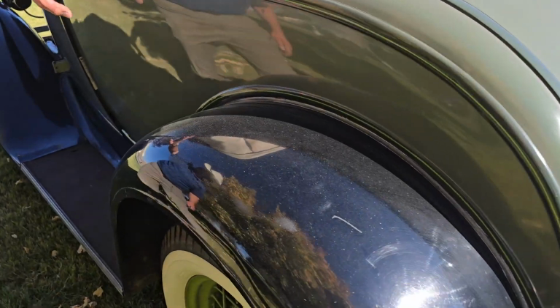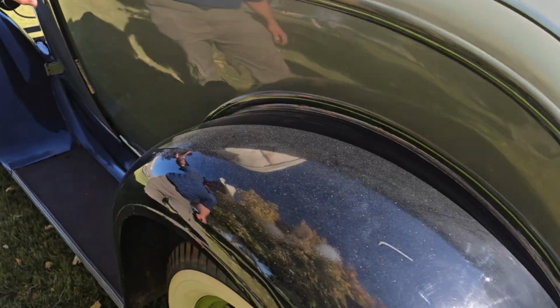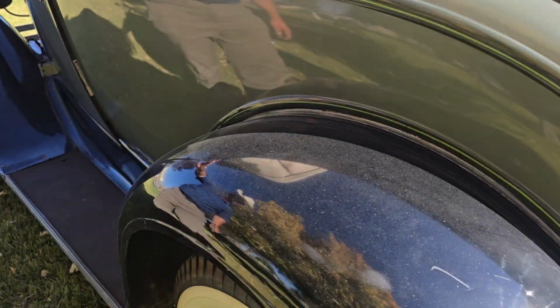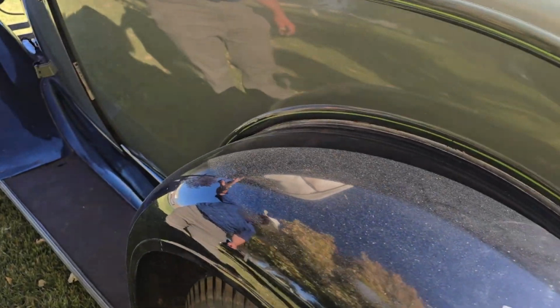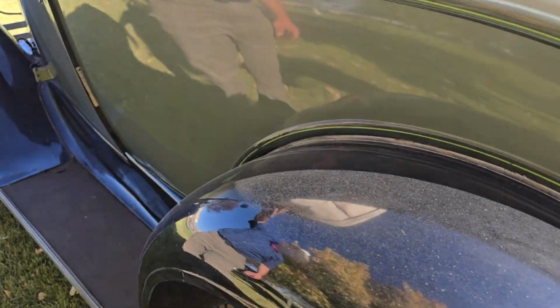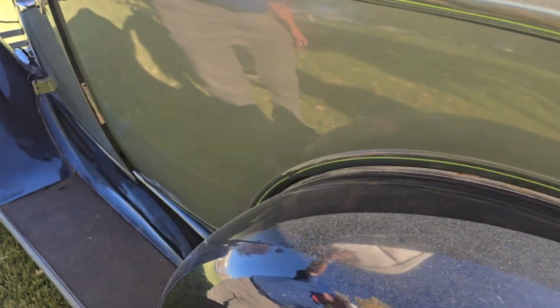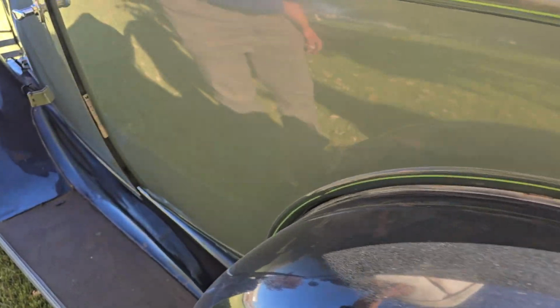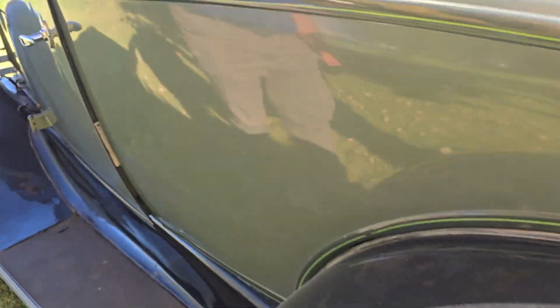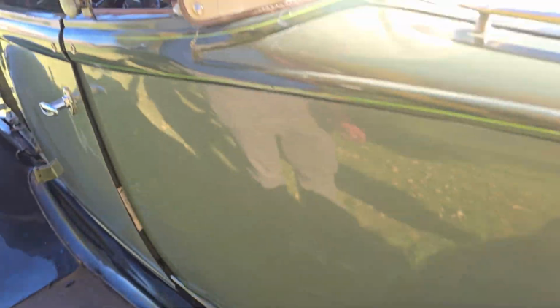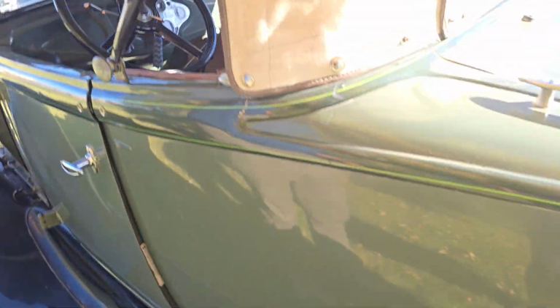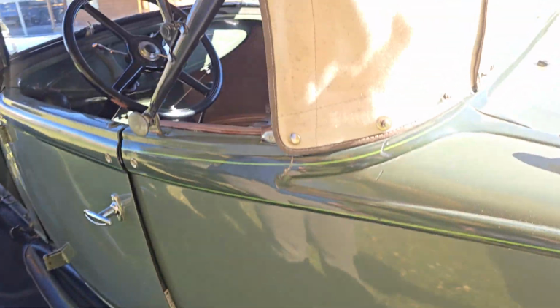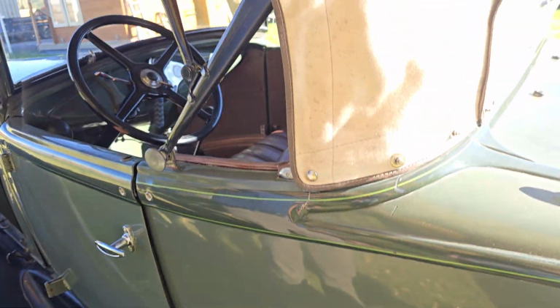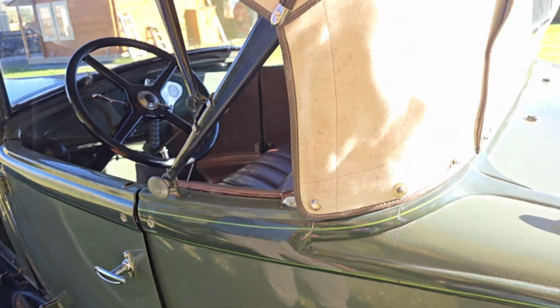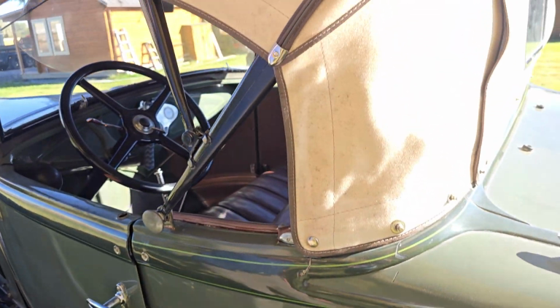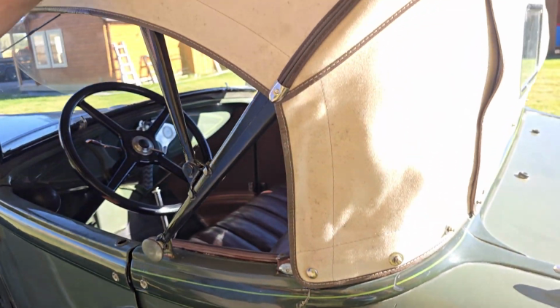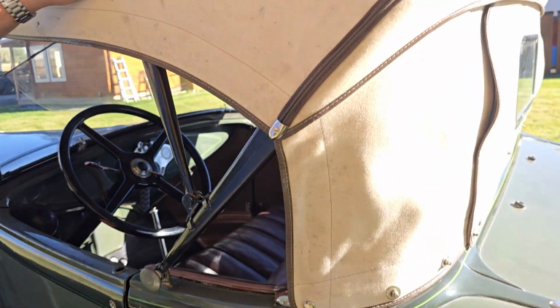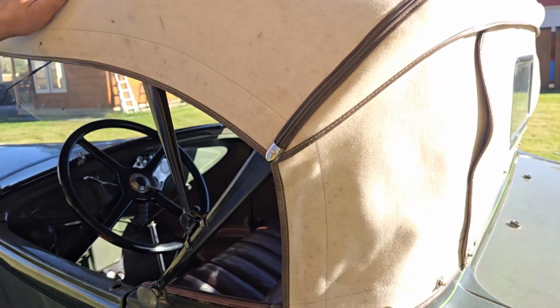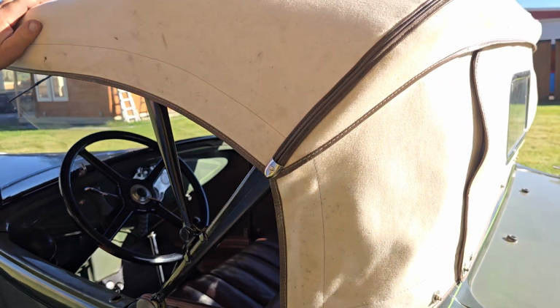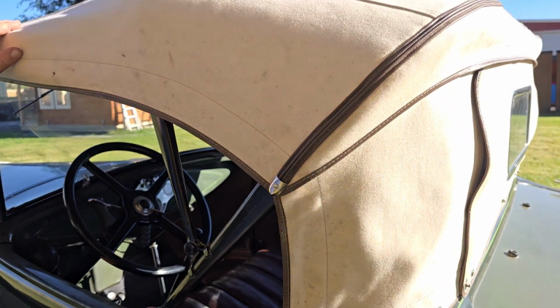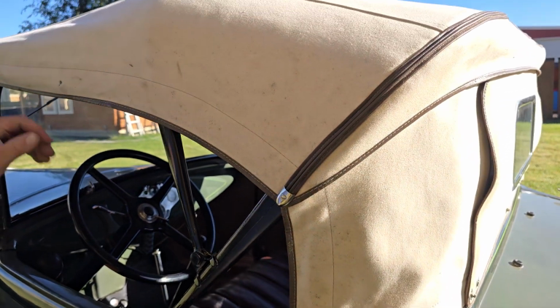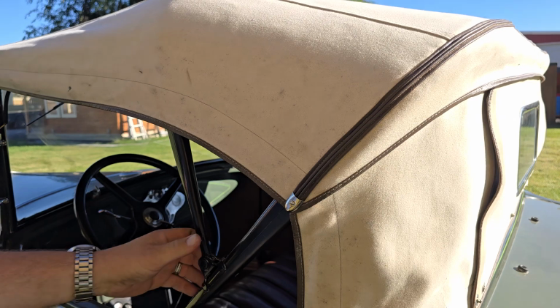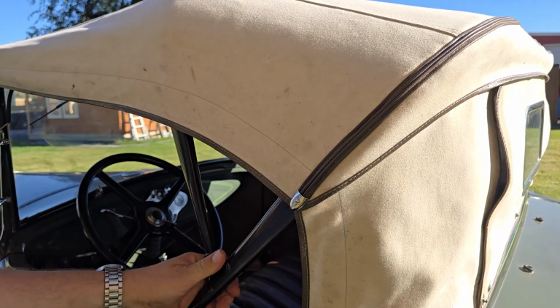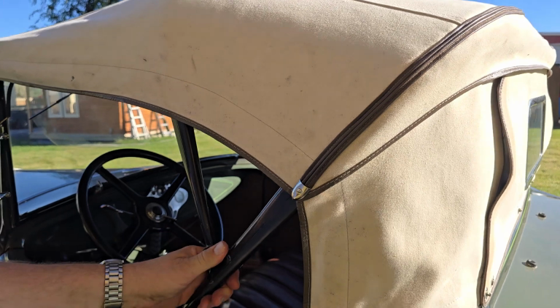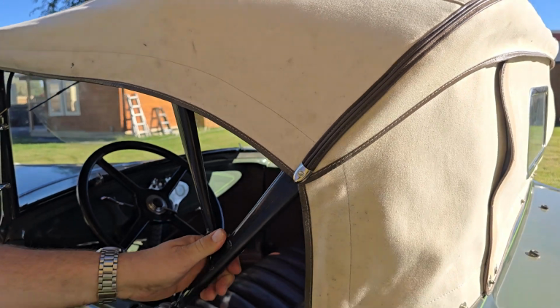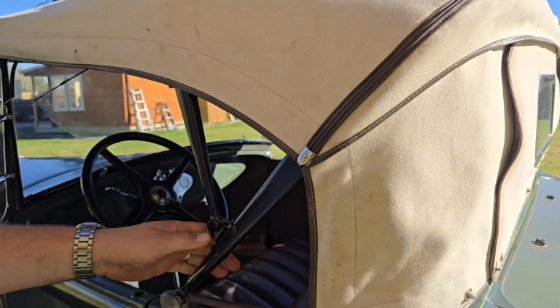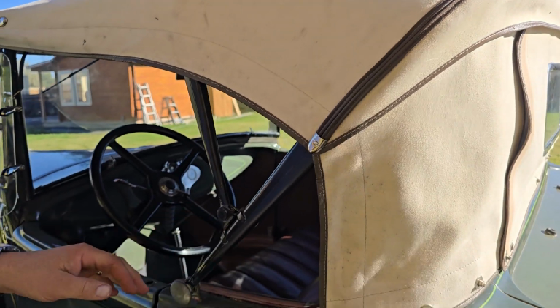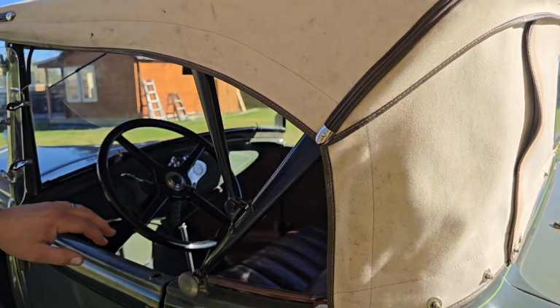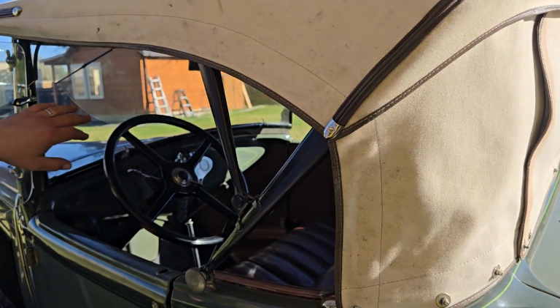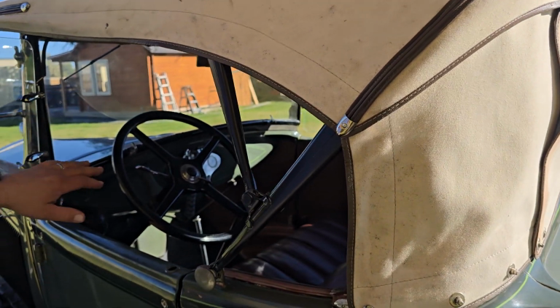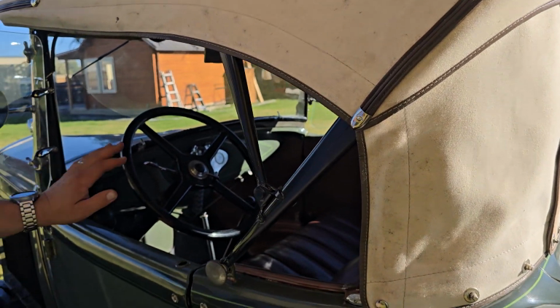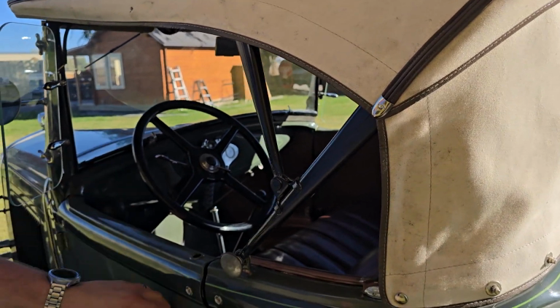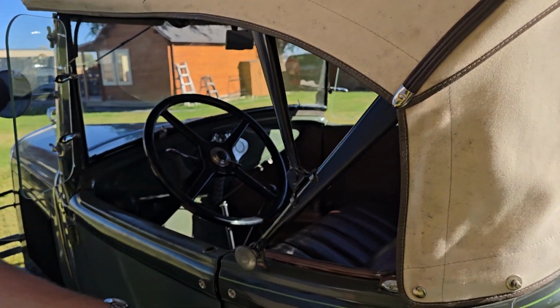That's all hand pinstriped. Look at this canvas — the canvas is absolutely gorgeous. The bow's in great shape. Windshield, the interior.